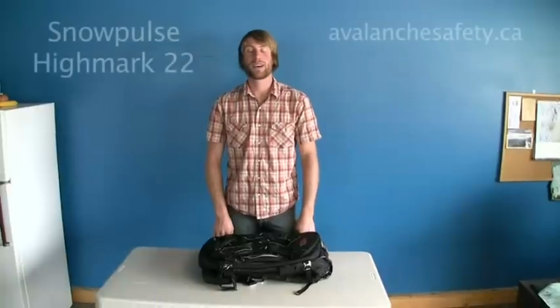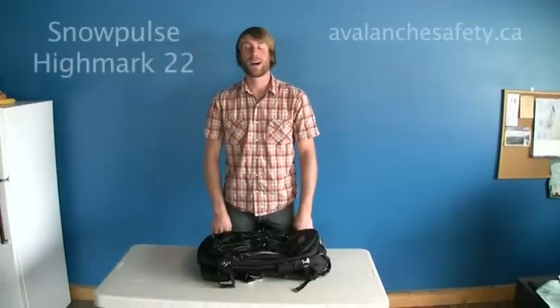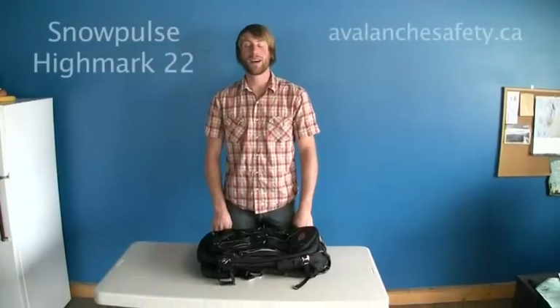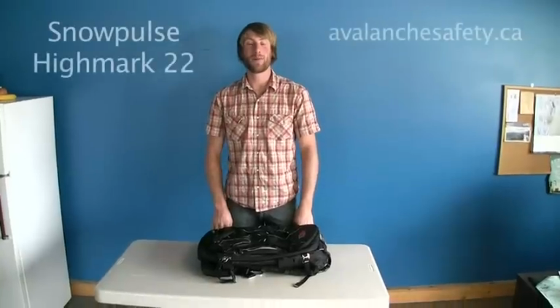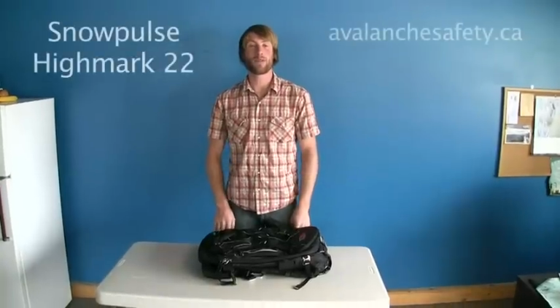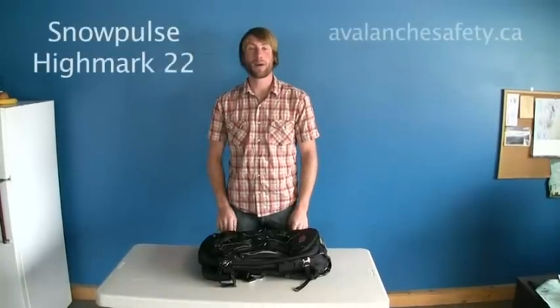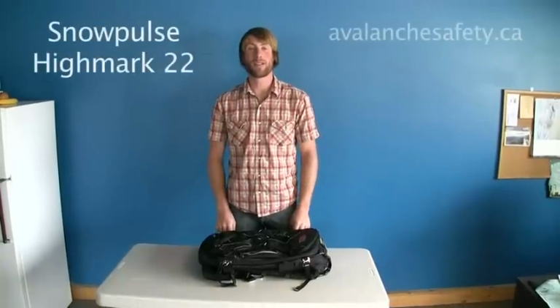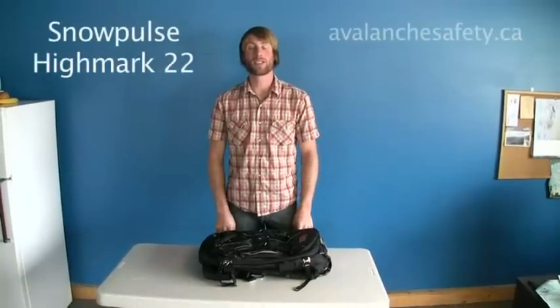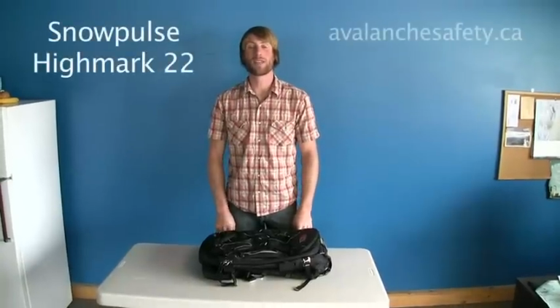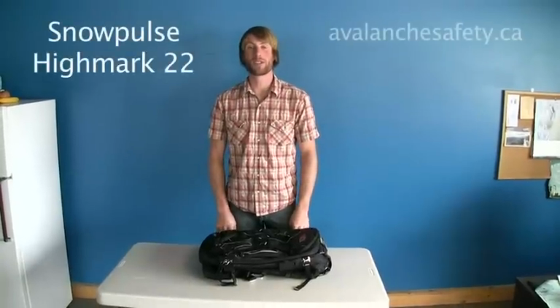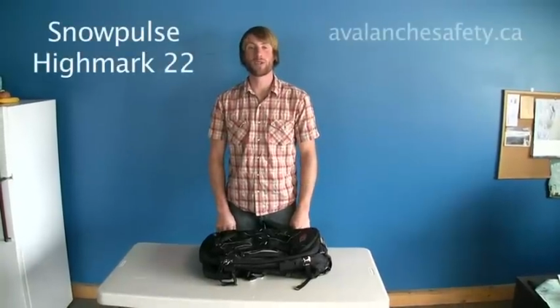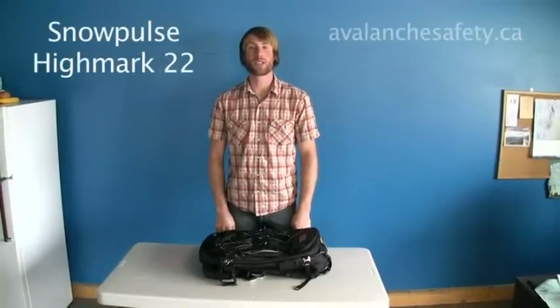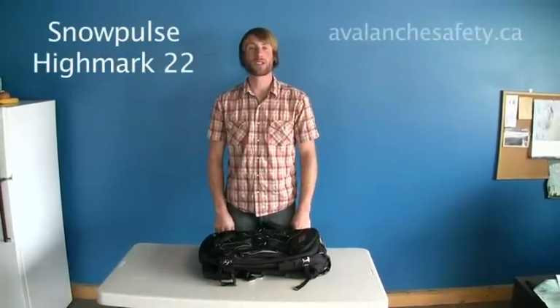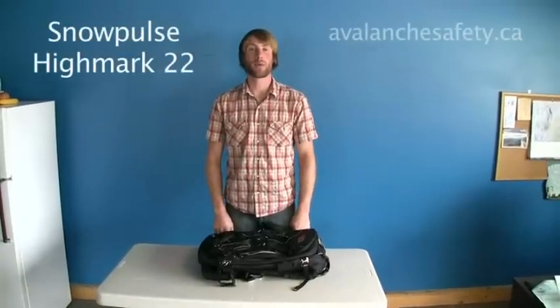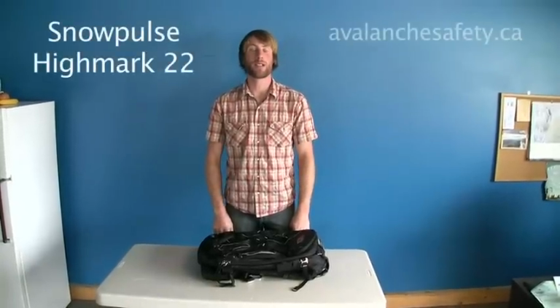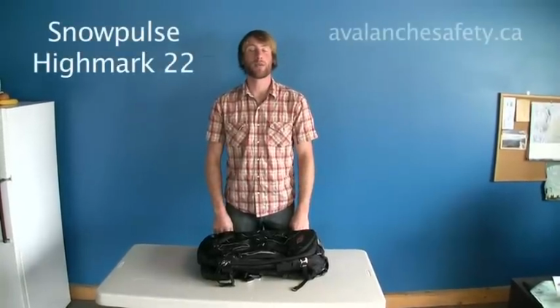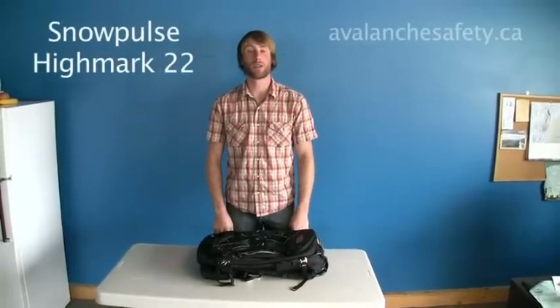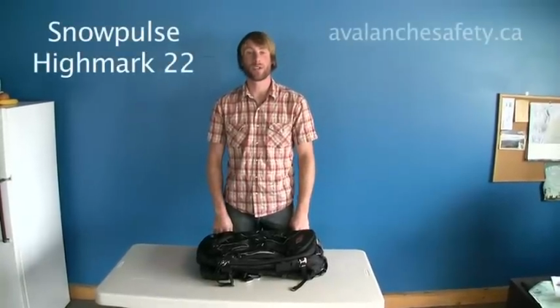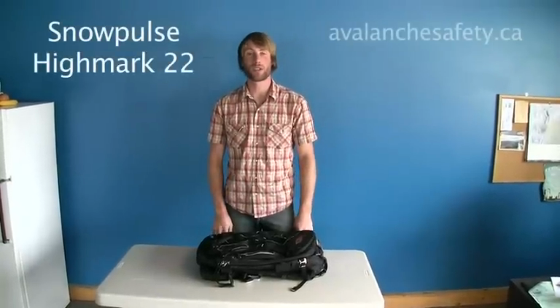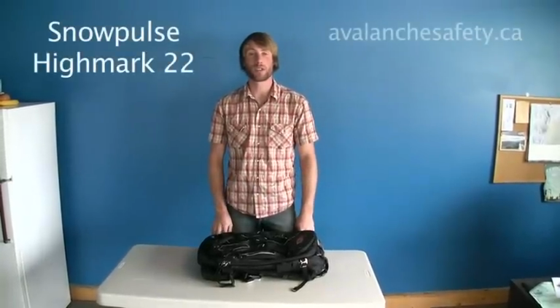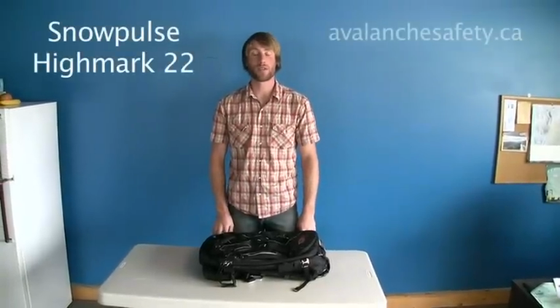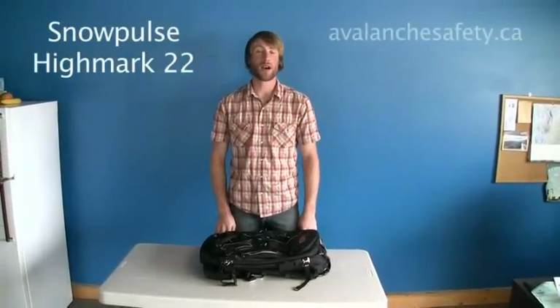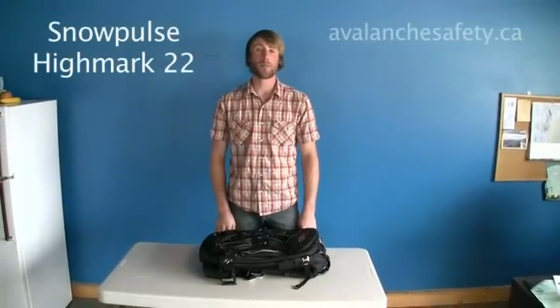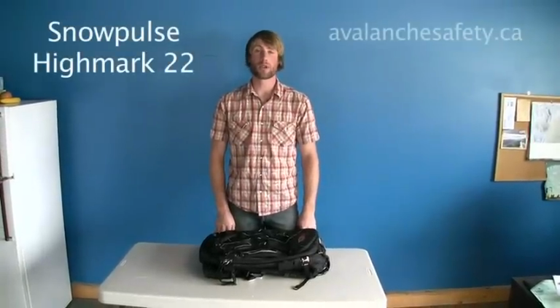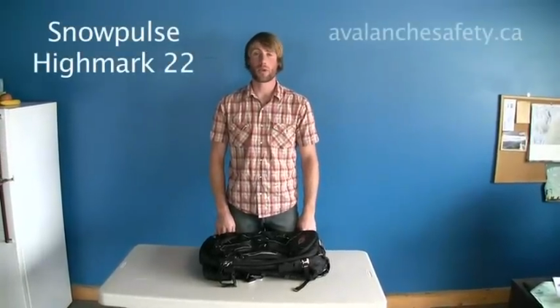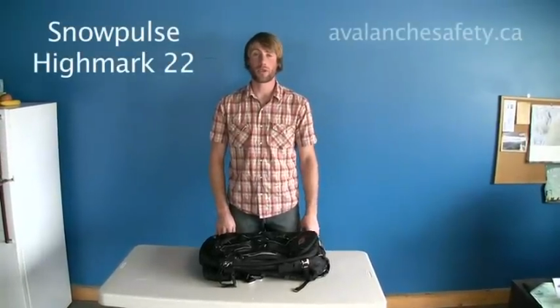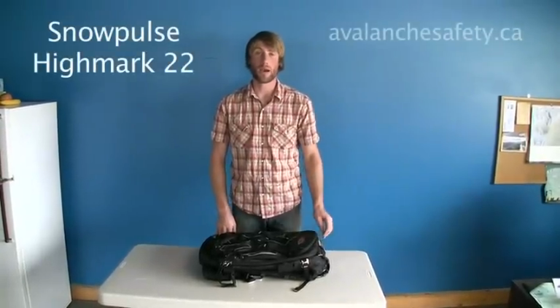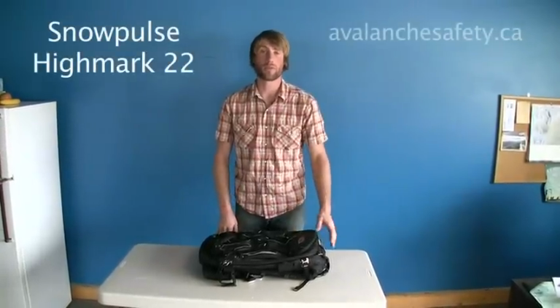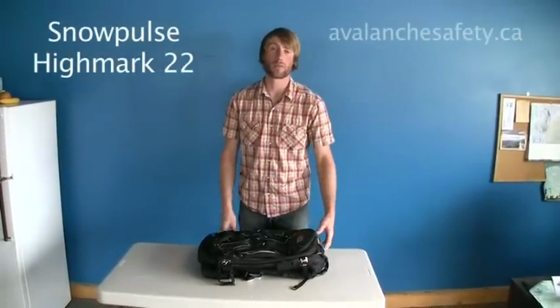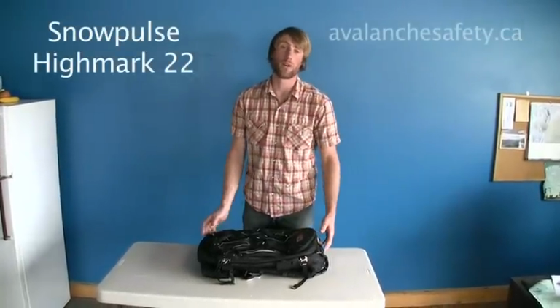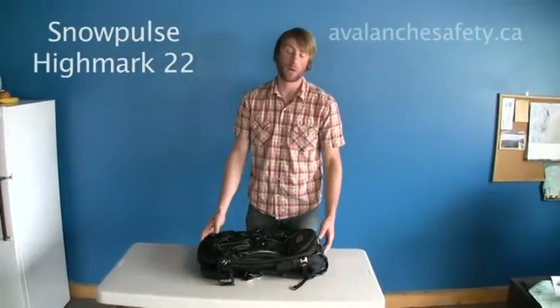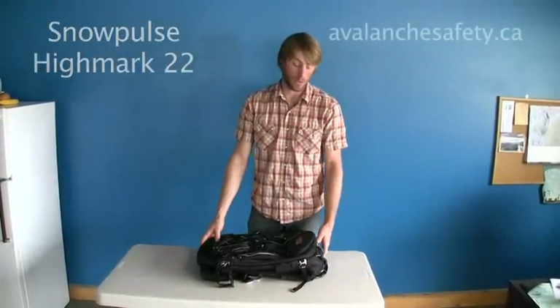Hi, I'm Paul from Avalanche Safety Solutions and I'm going to tell you about the features of the Highmark 22 pack from Snowpulse.